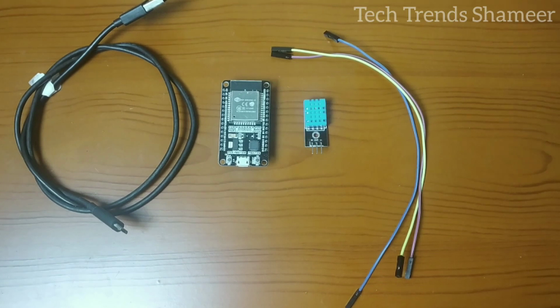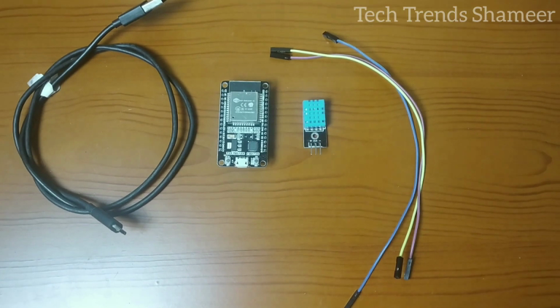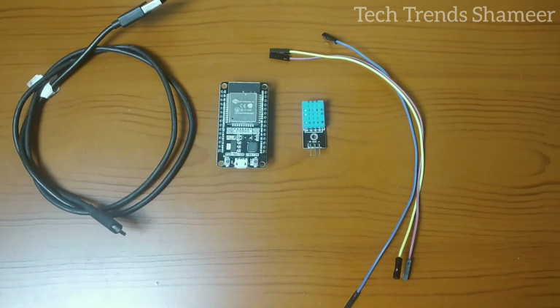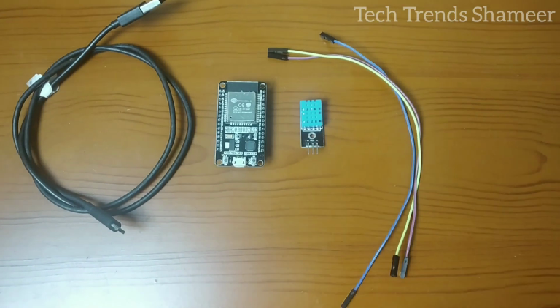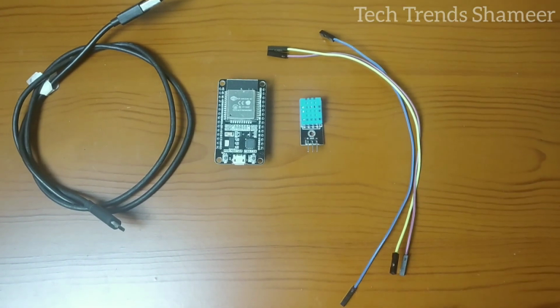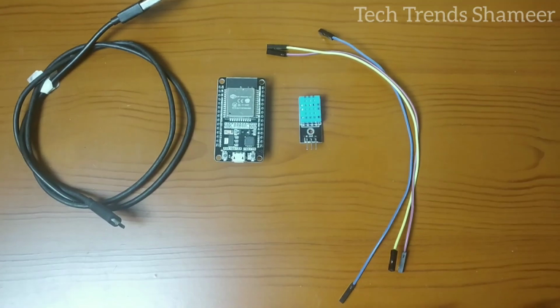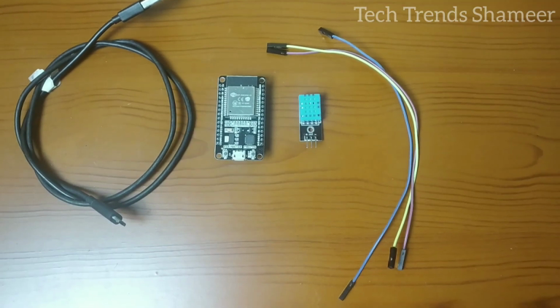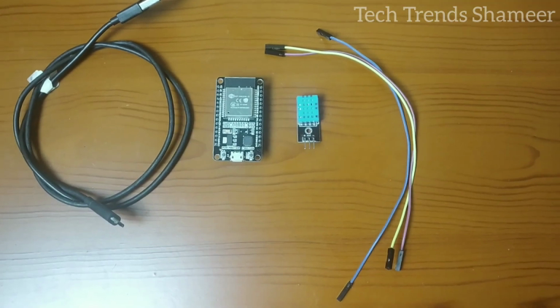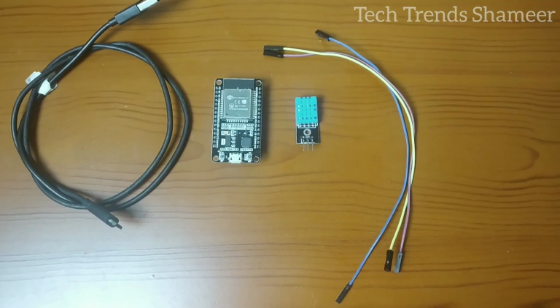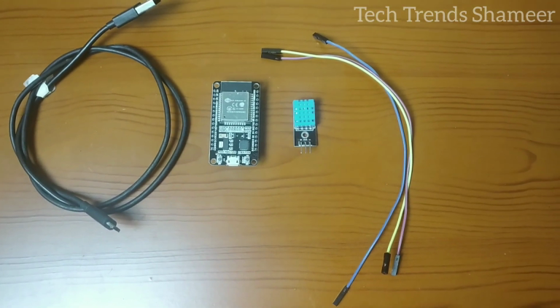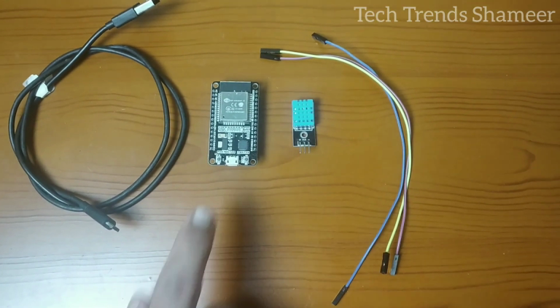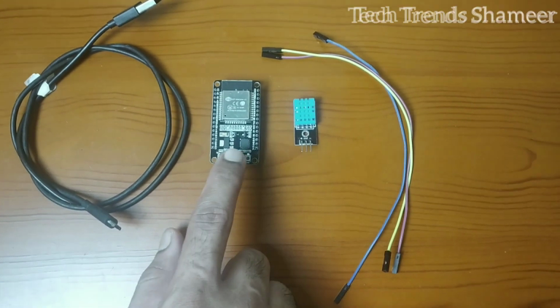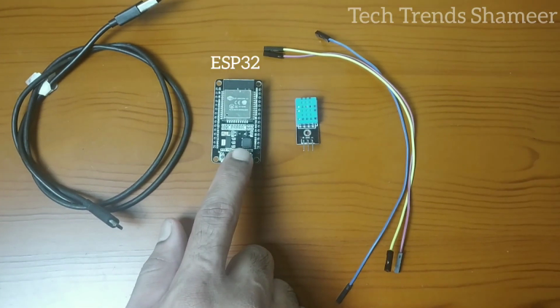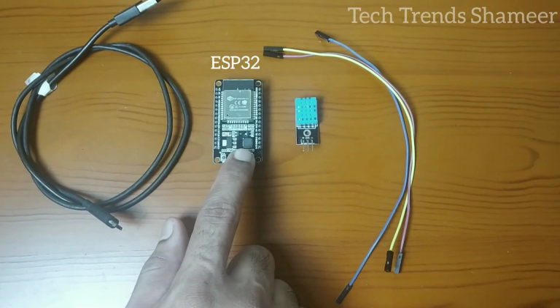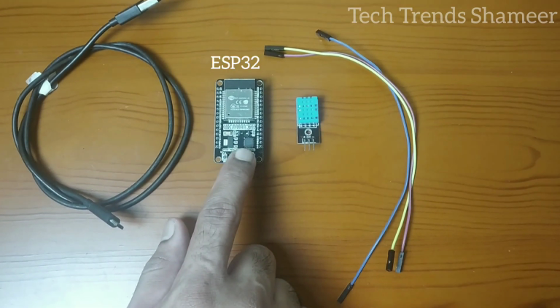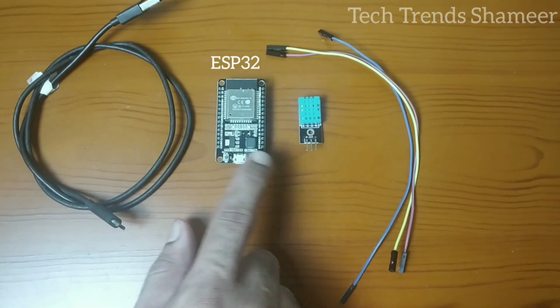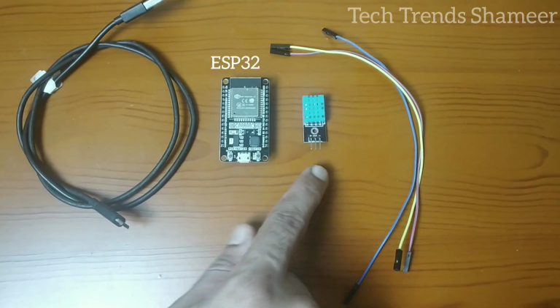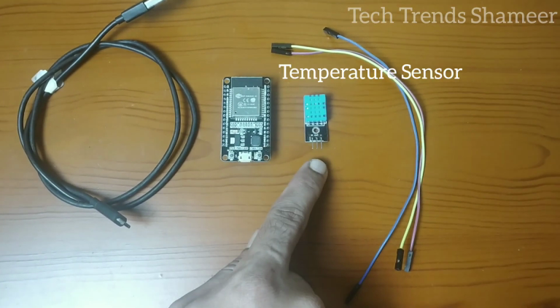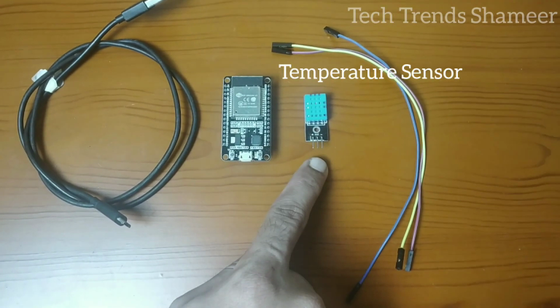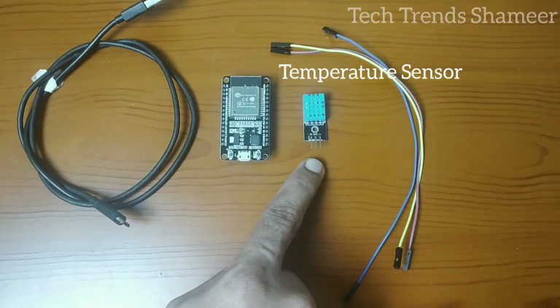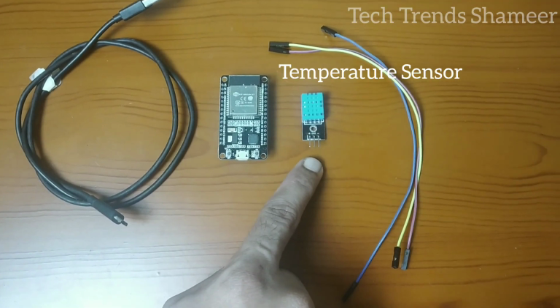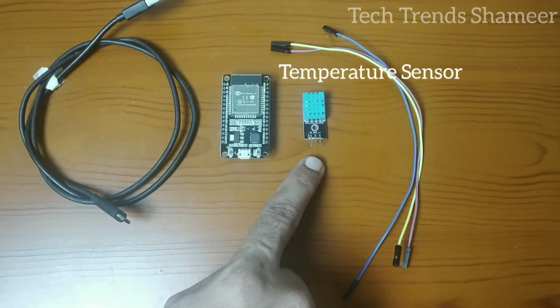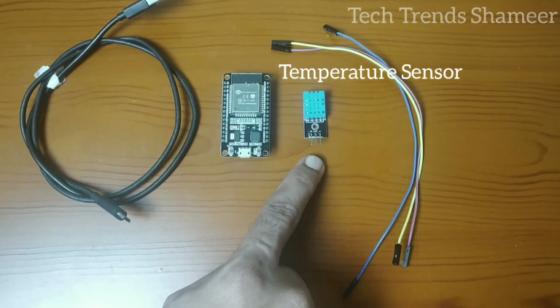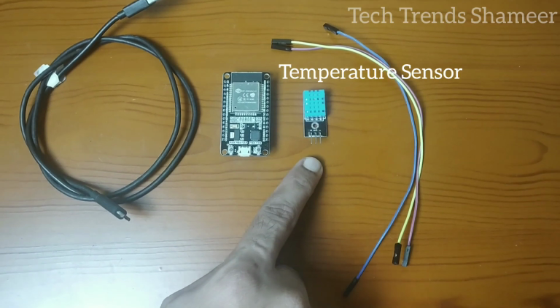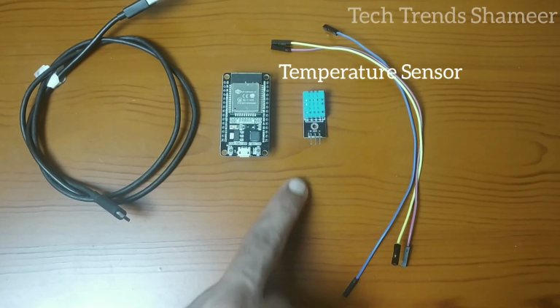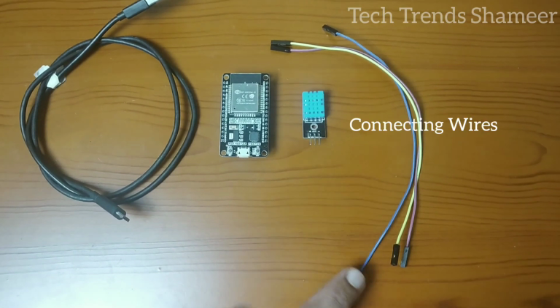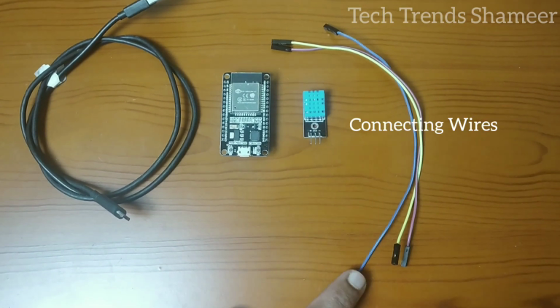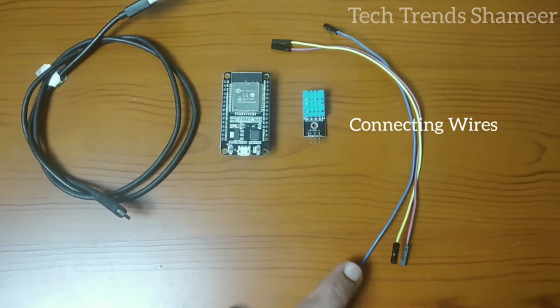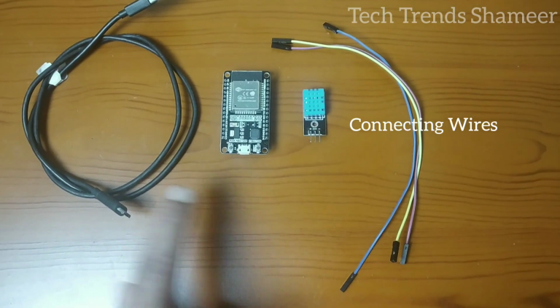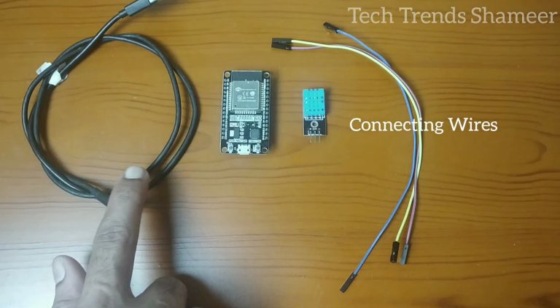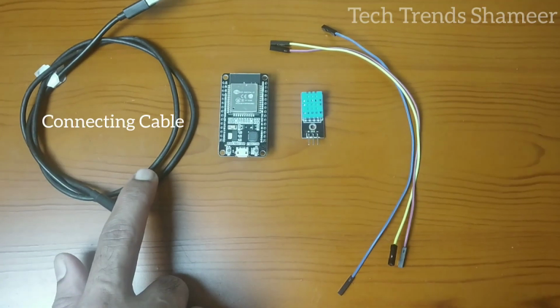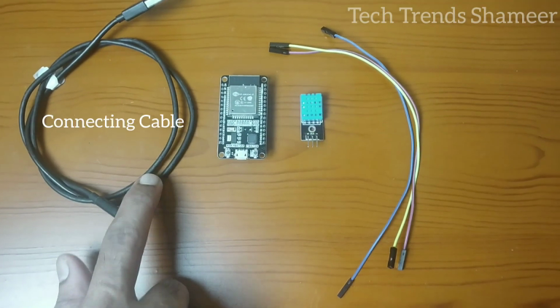The components required for this experiment are an ESP32 board, a DHT11 temperature sensor, connecting wires, and a connecting cable.